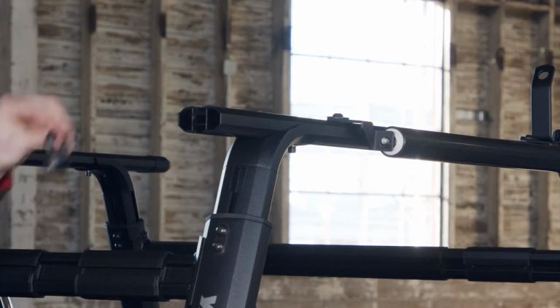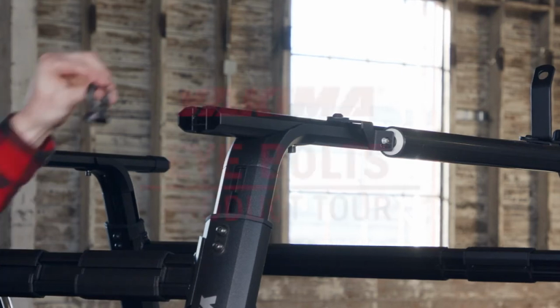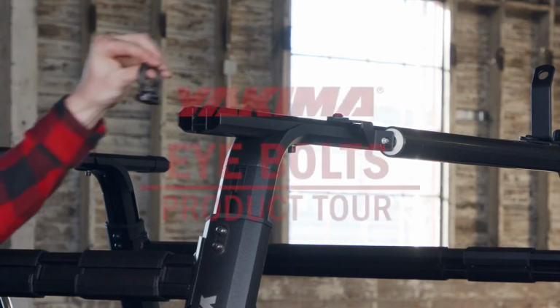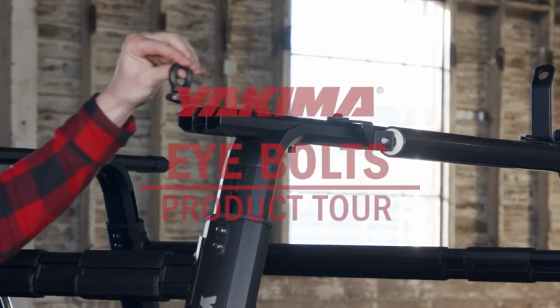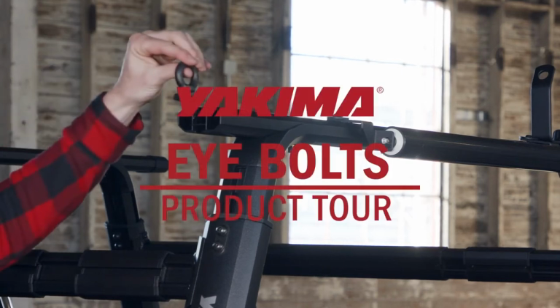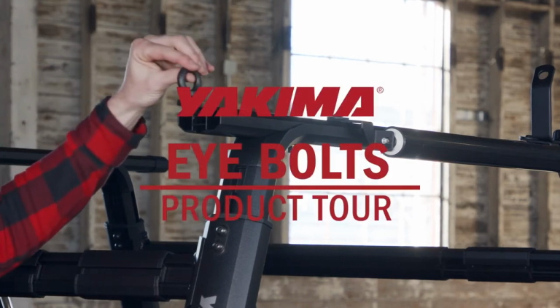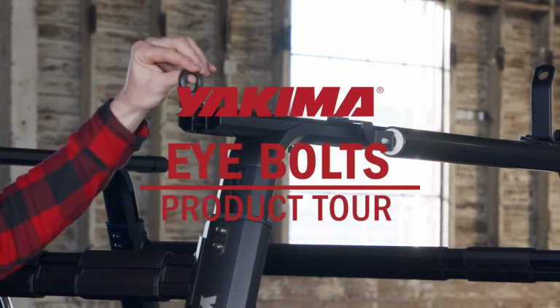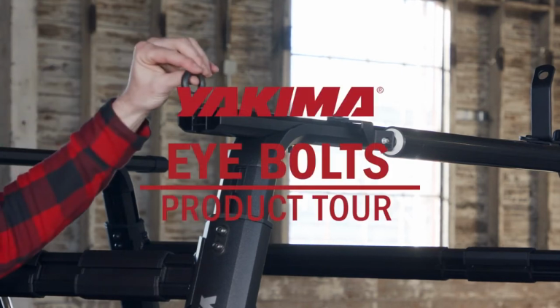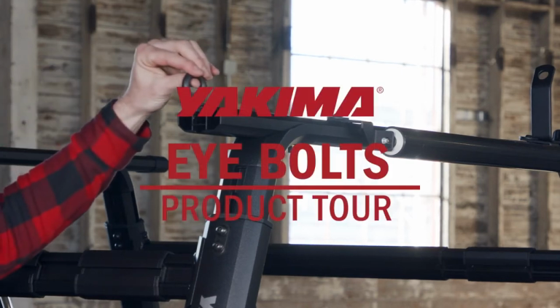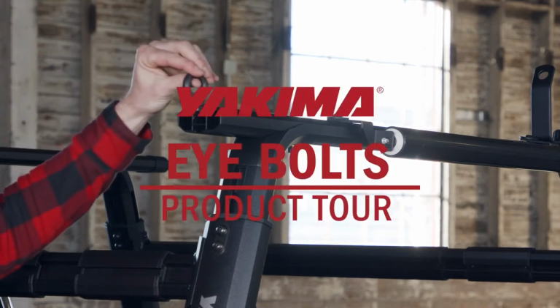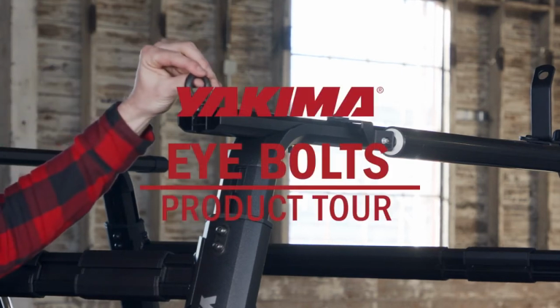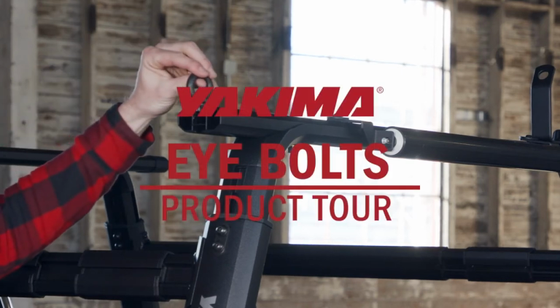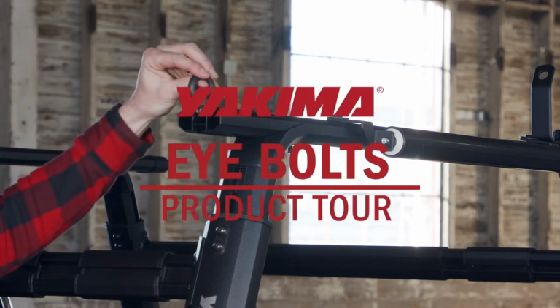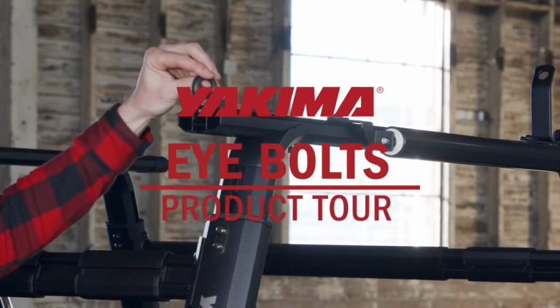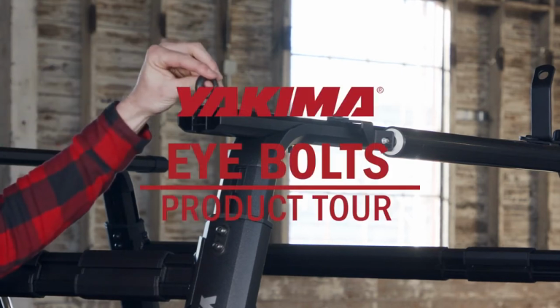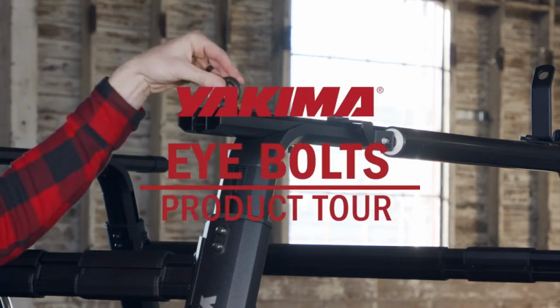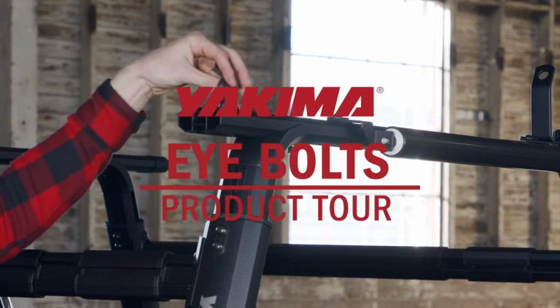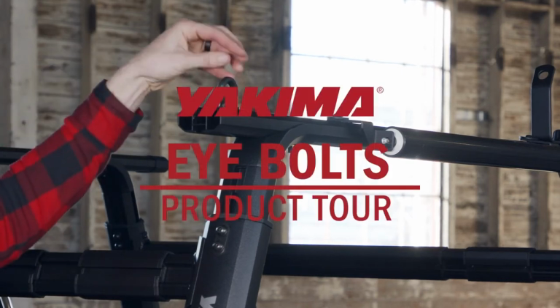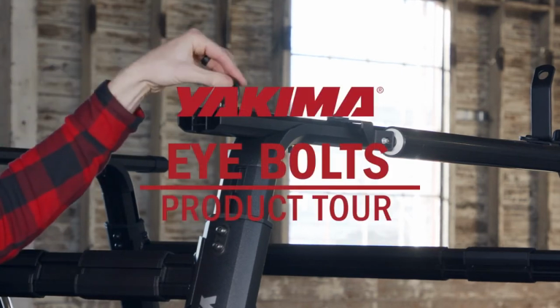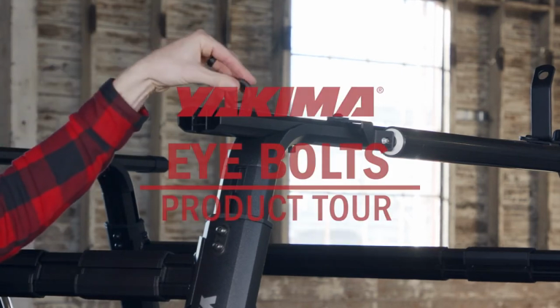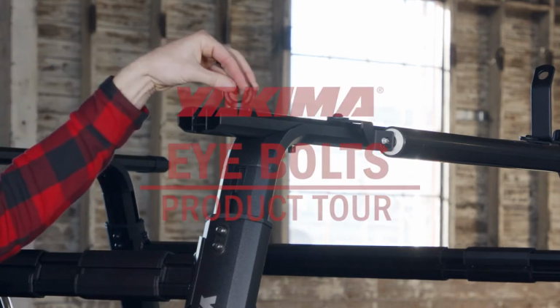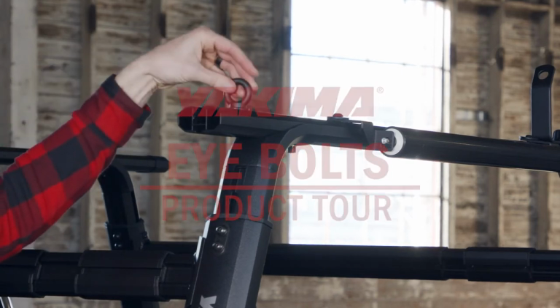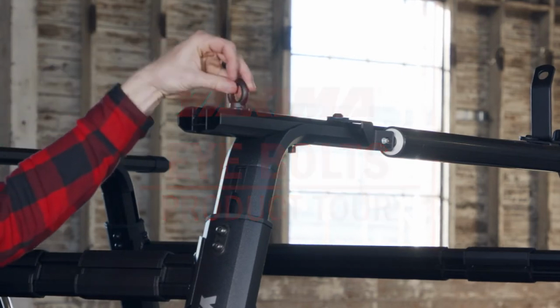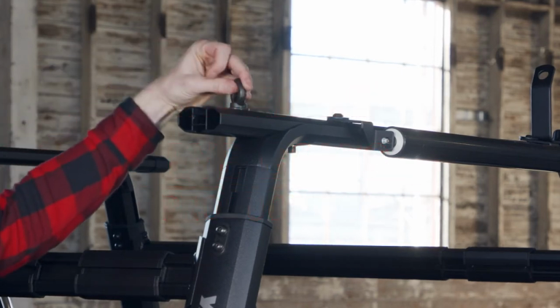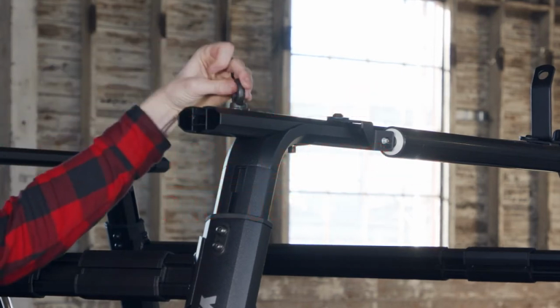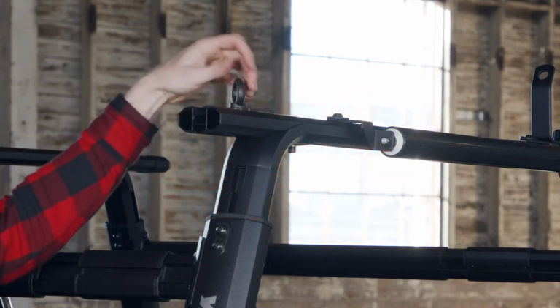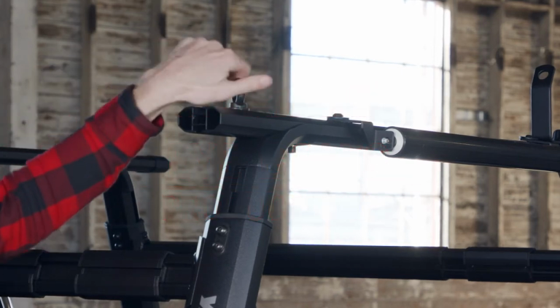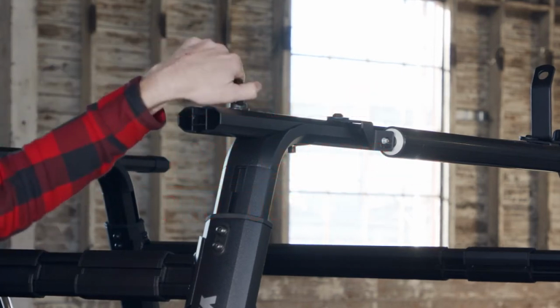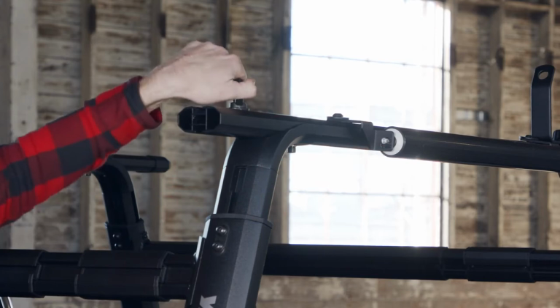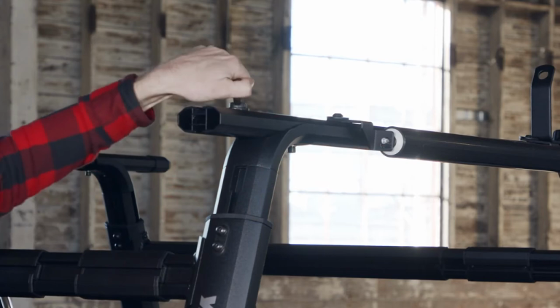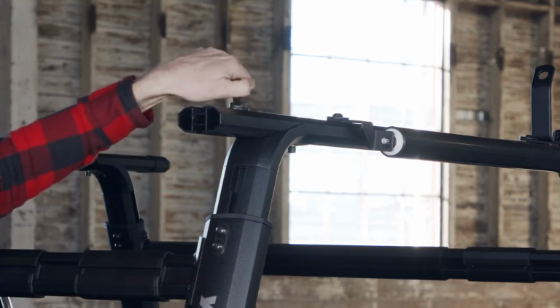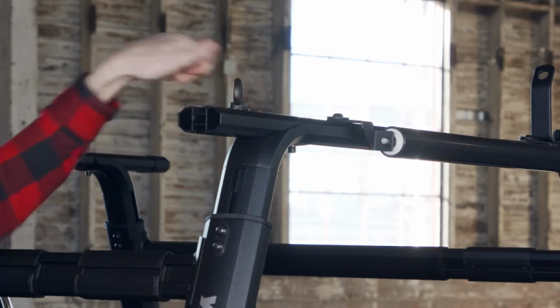Introducing Yakima Eyebolts — create instant tie-down points to secure your gear.